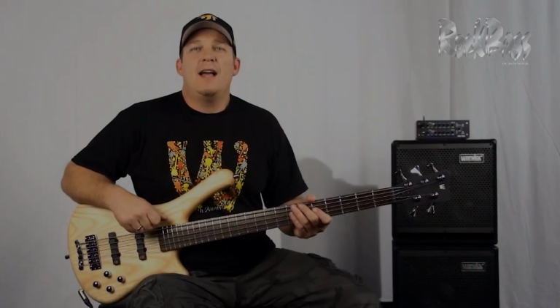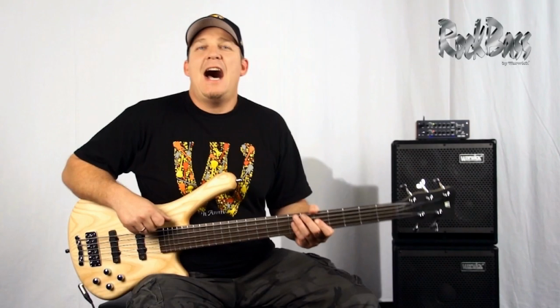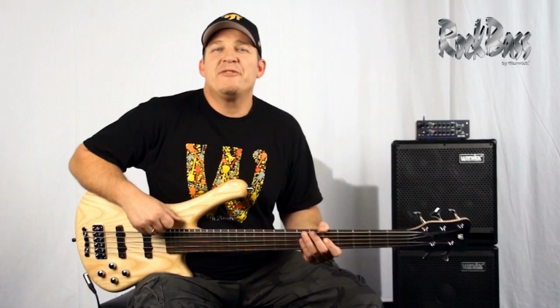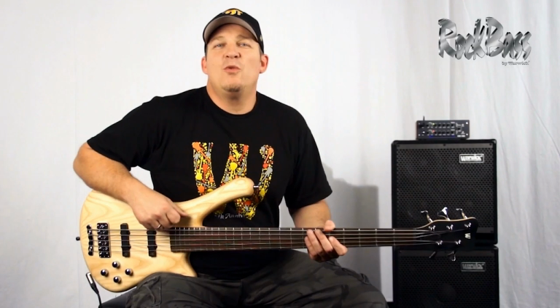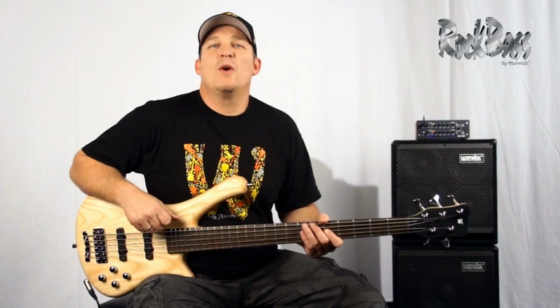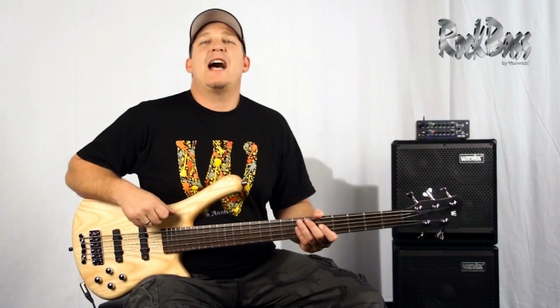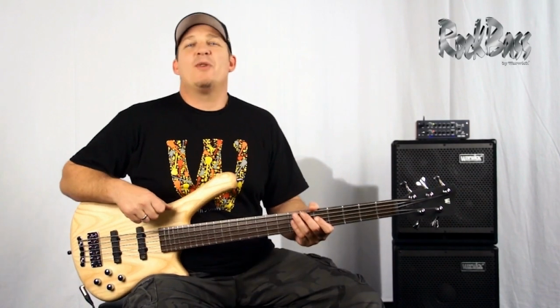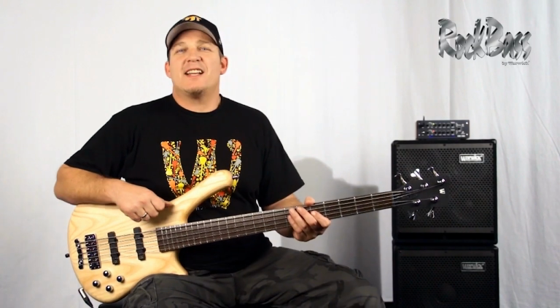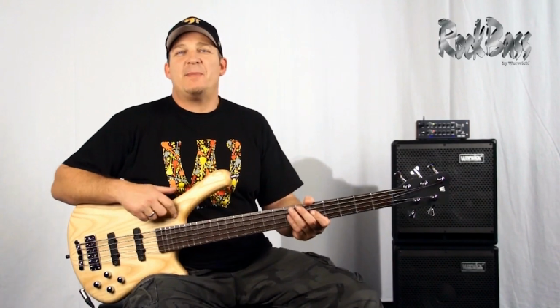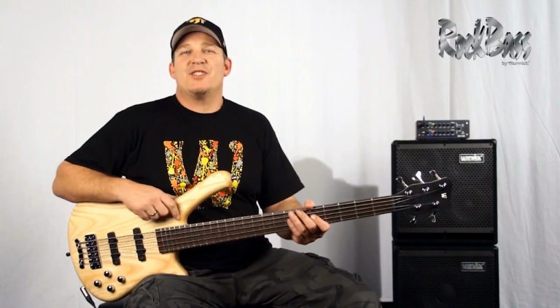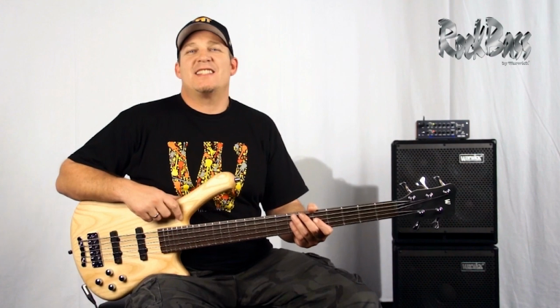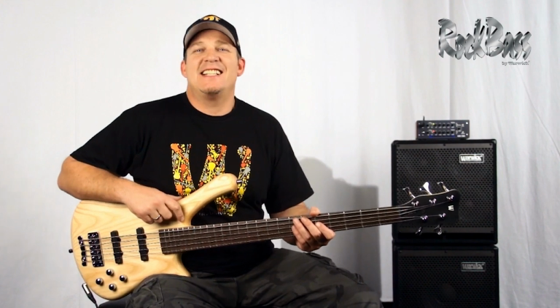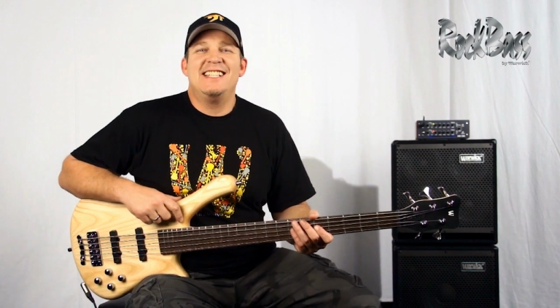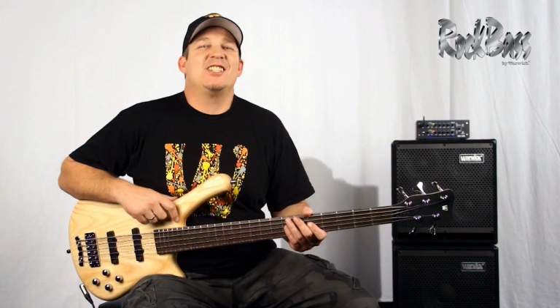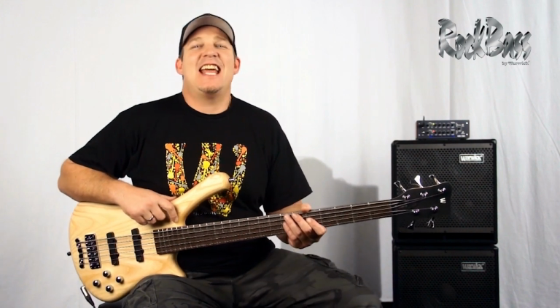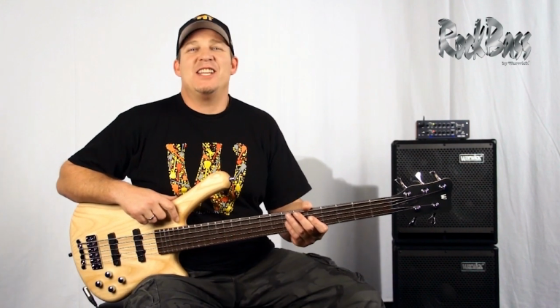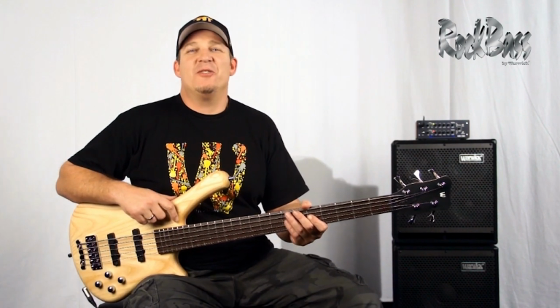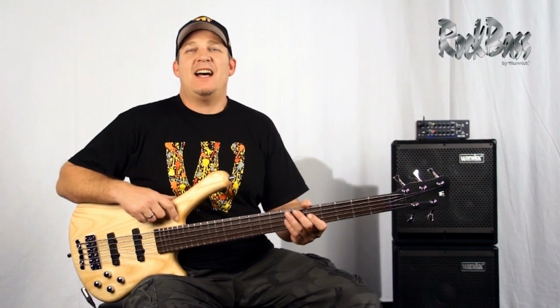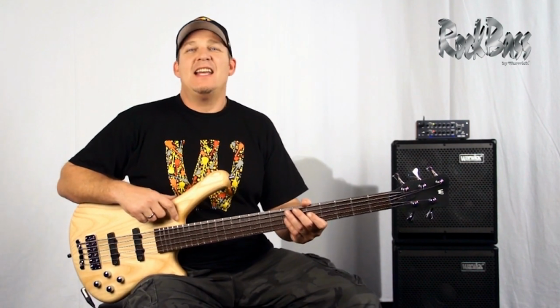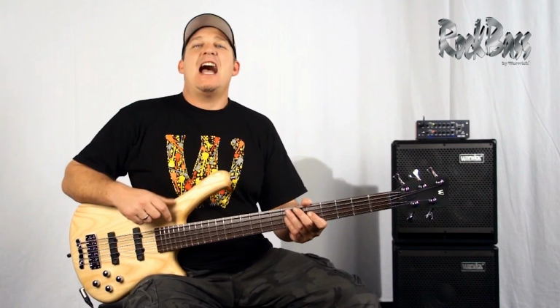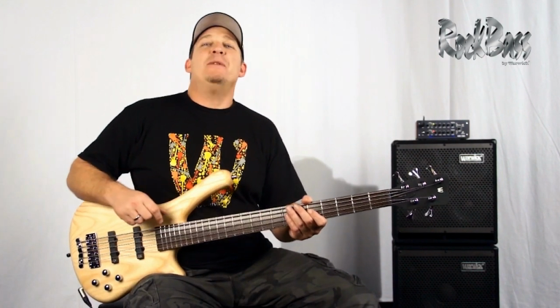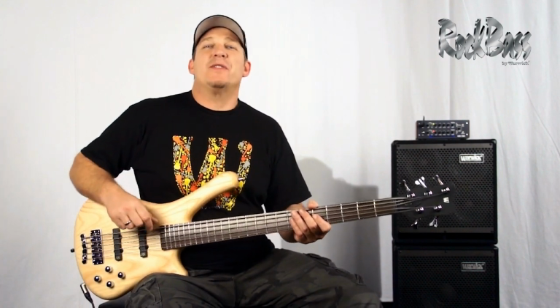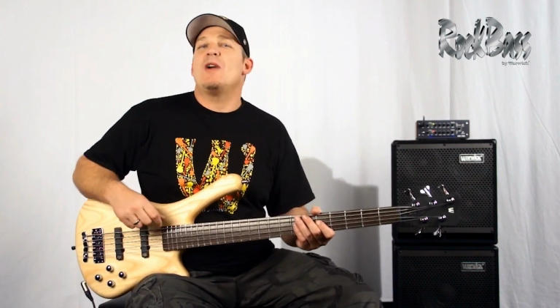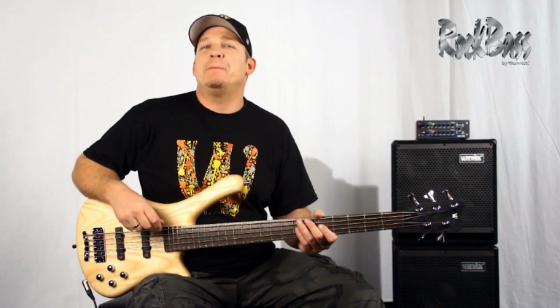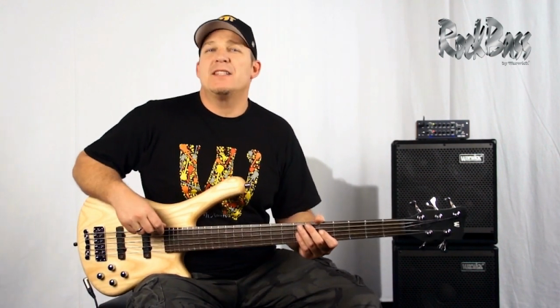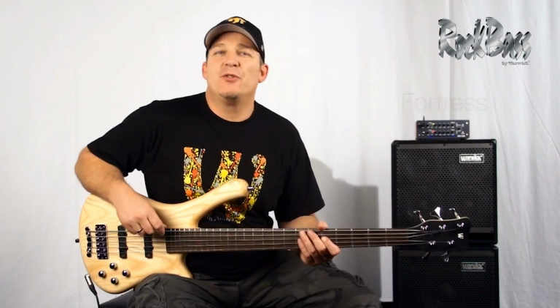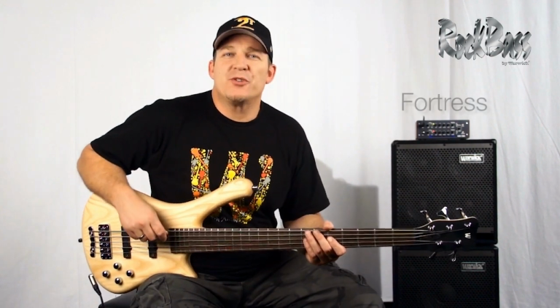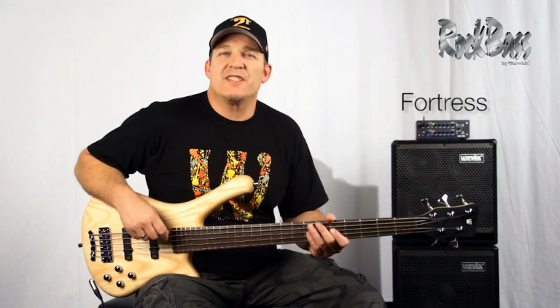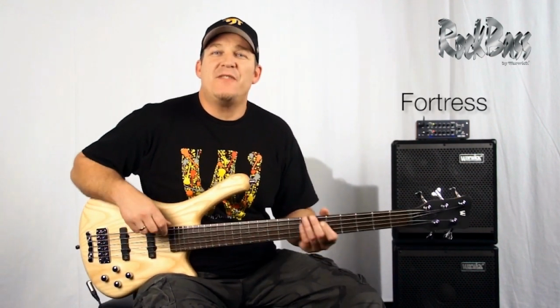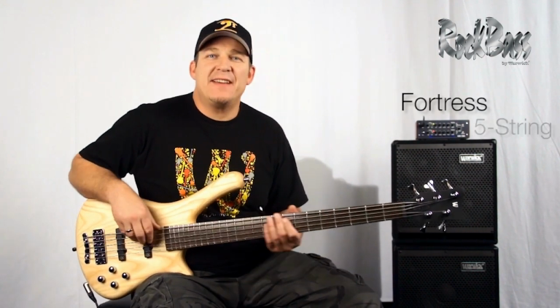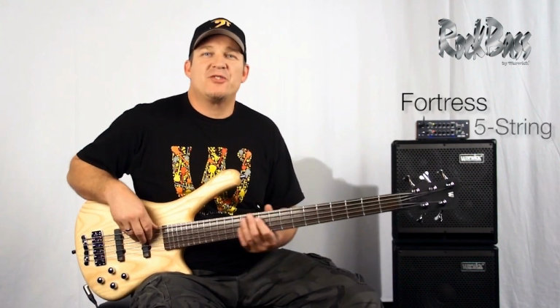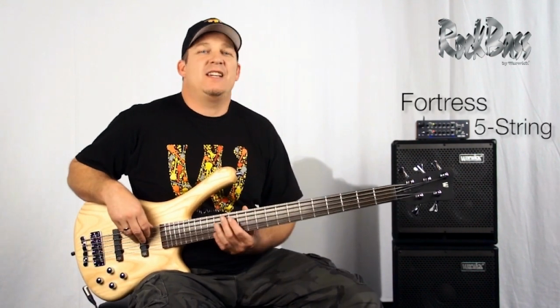Hi from Warwick. I'm product specialist and clinician Andy Irvine. I'm here with the Rock Bass Fortress, the five string.